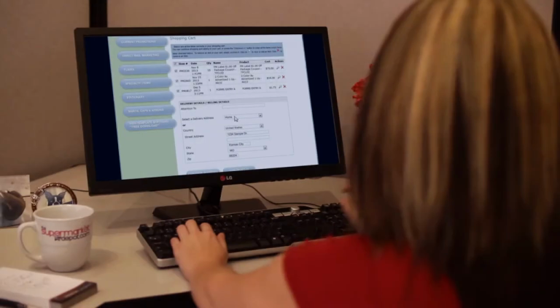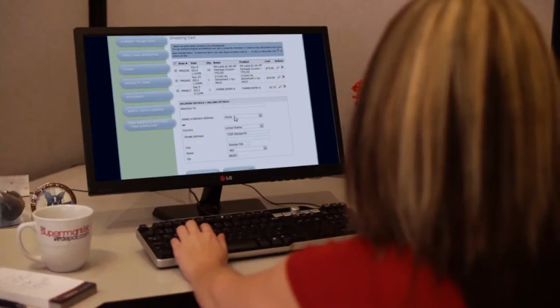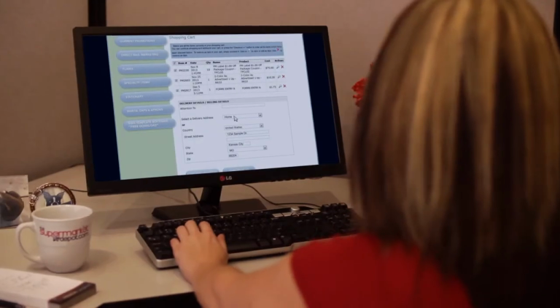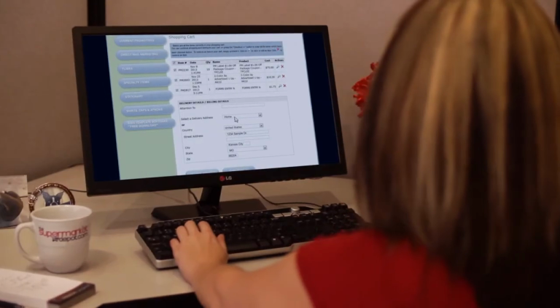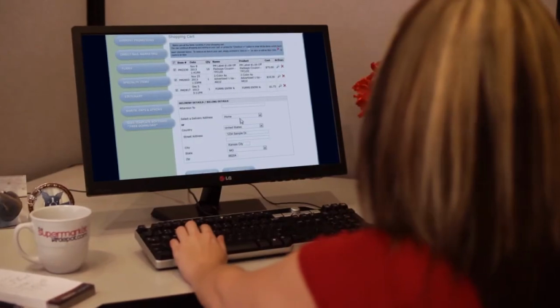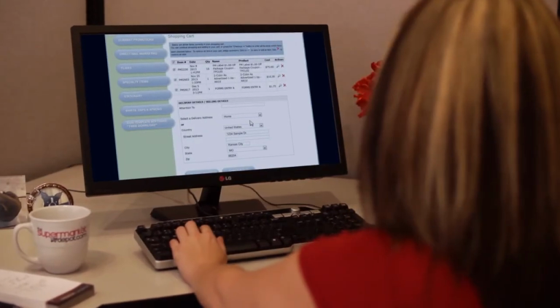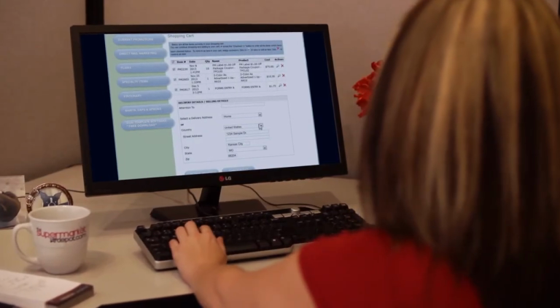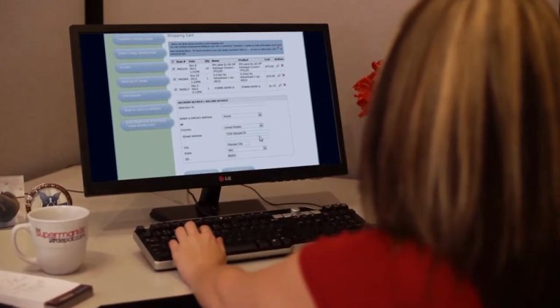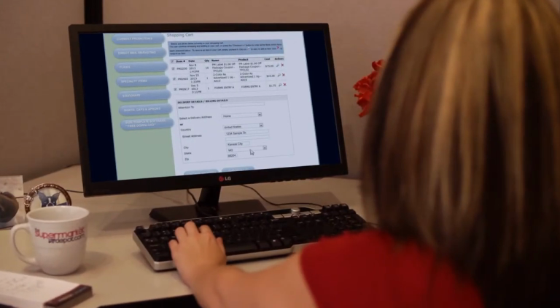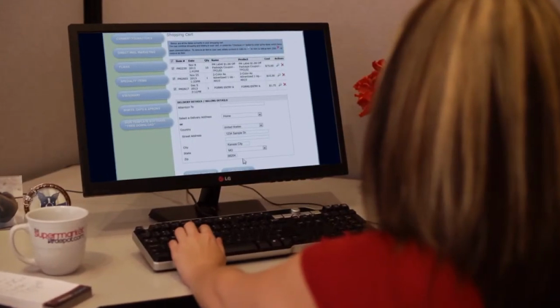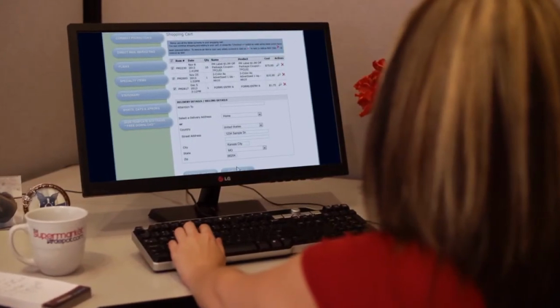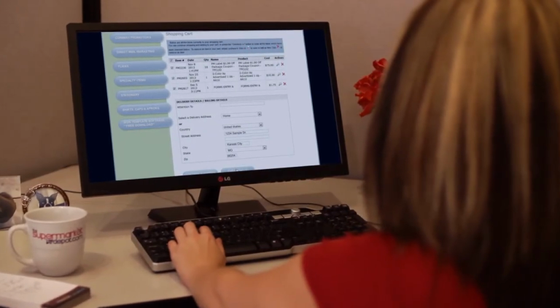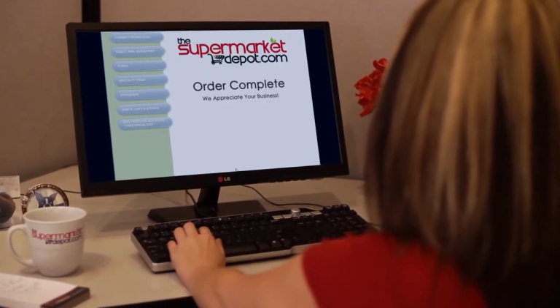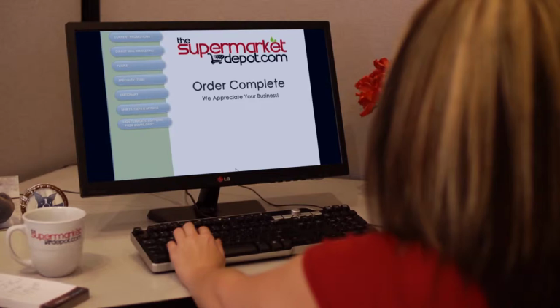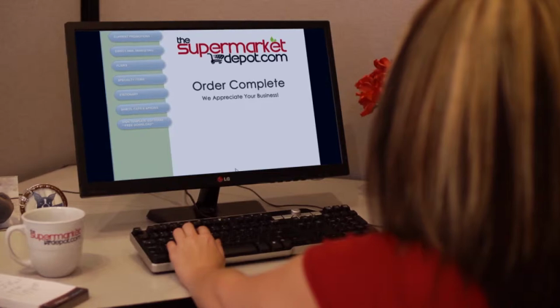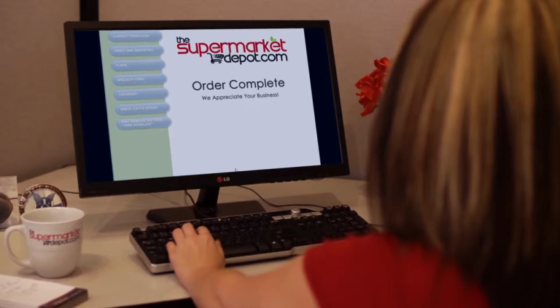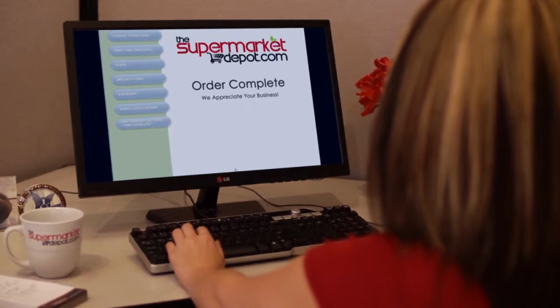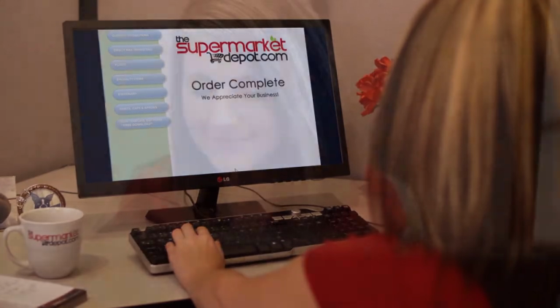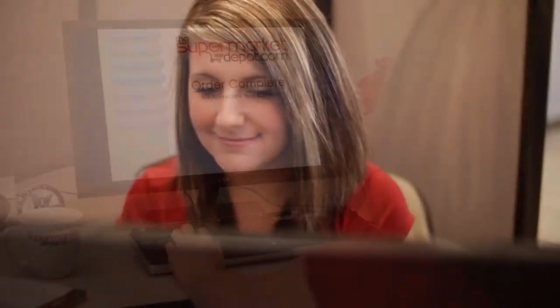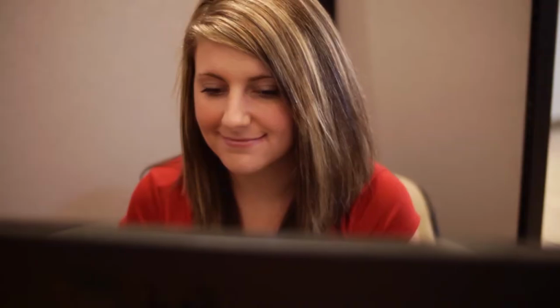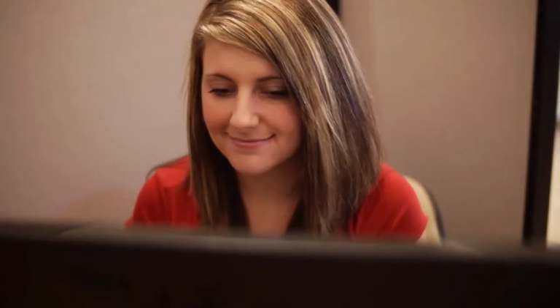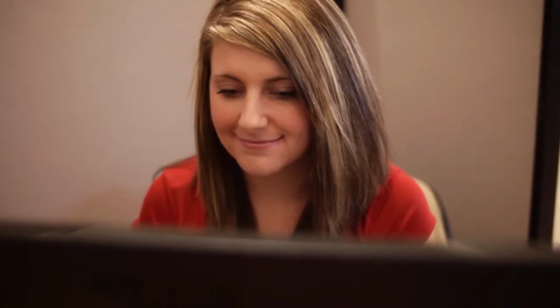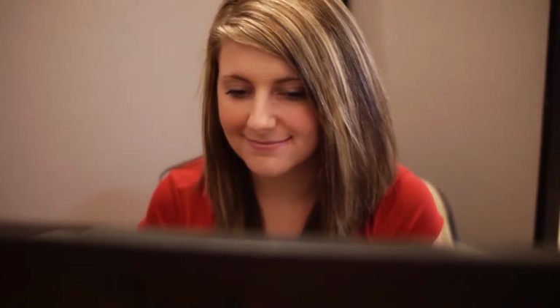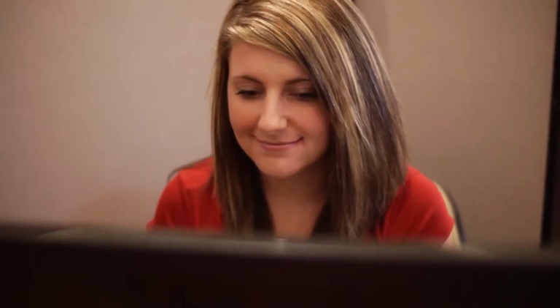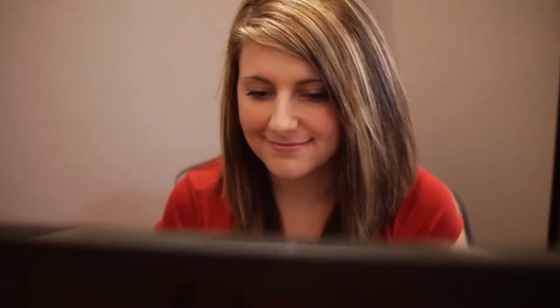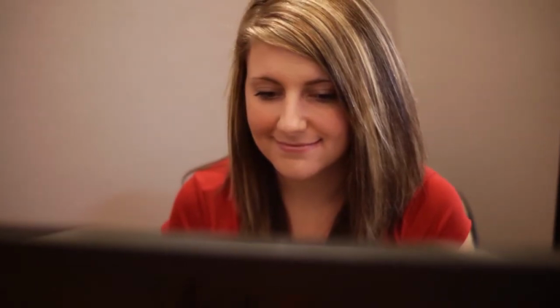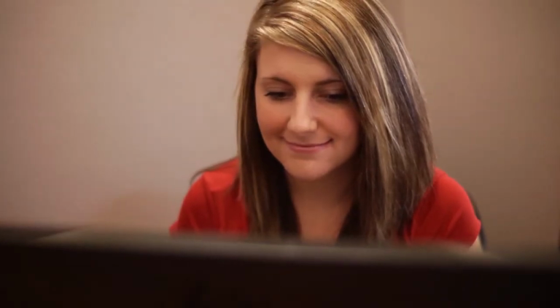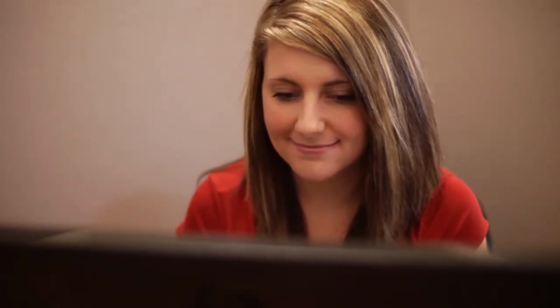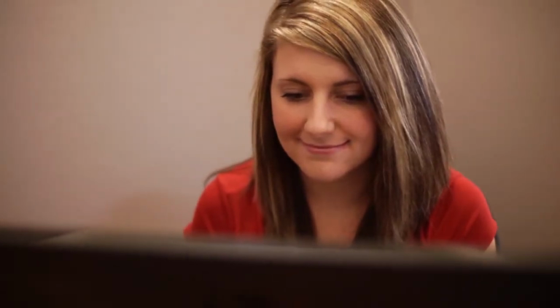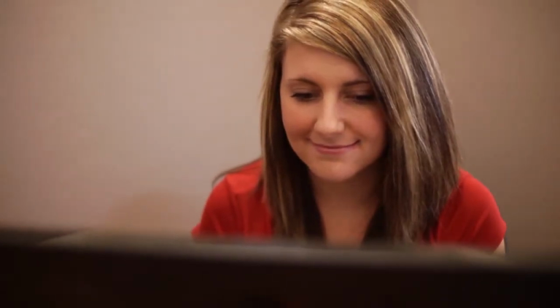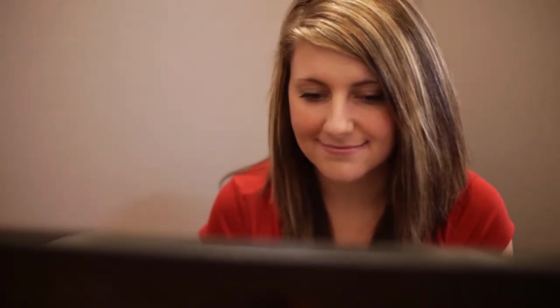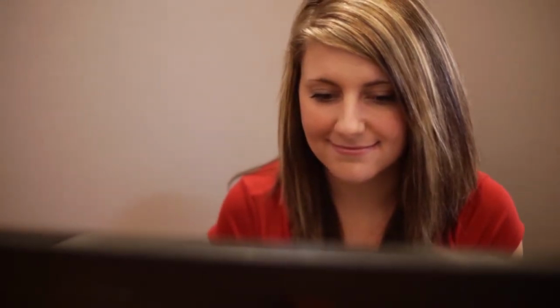Best of all, you can now order all of your merchandising products from a single source and with a single order.